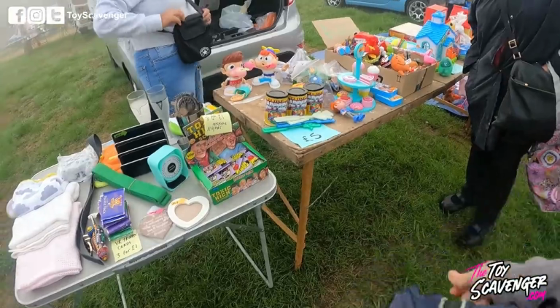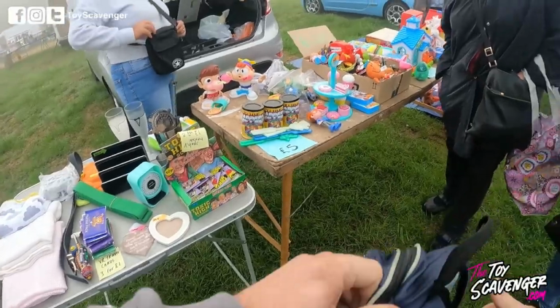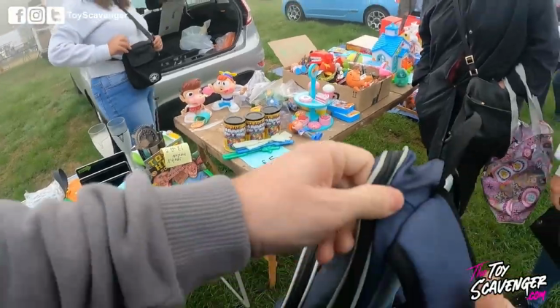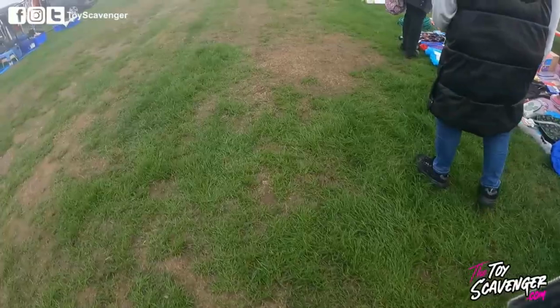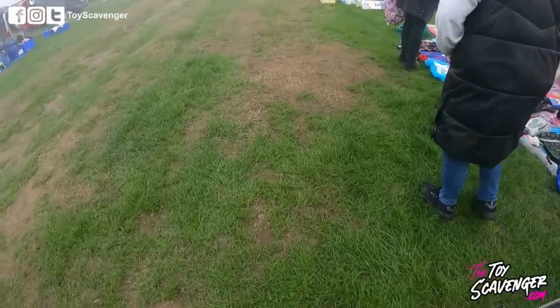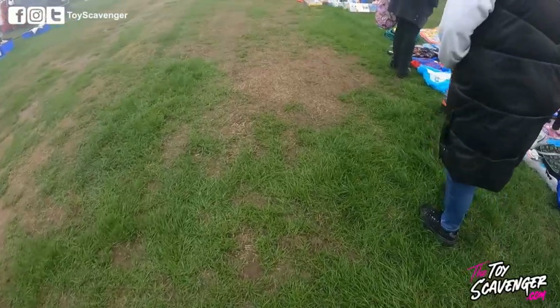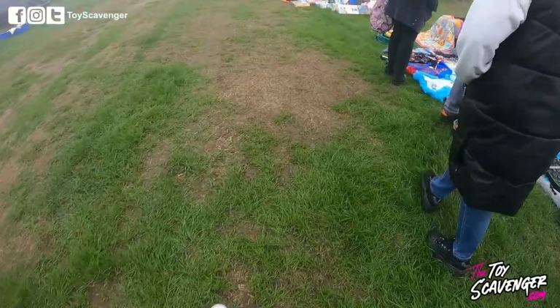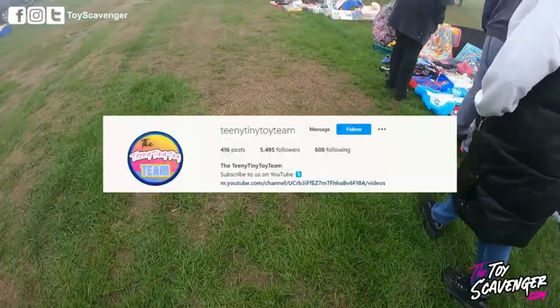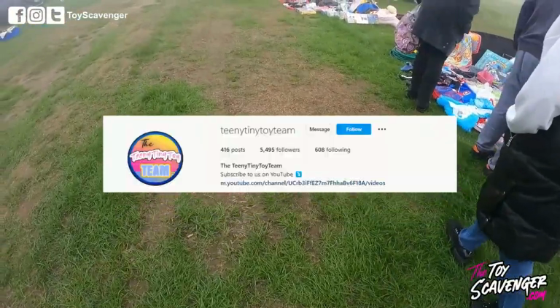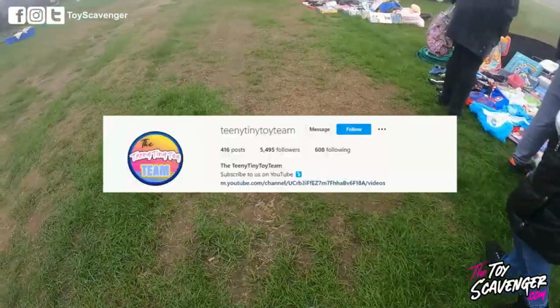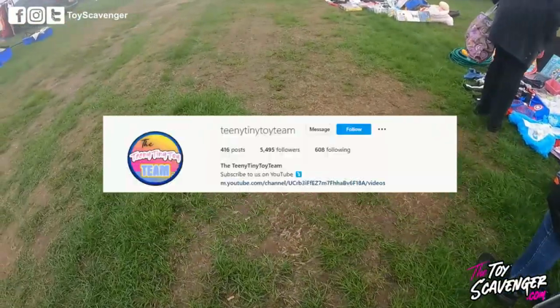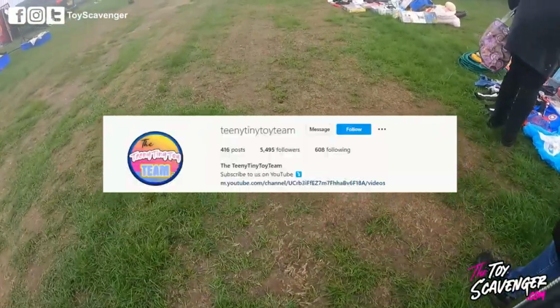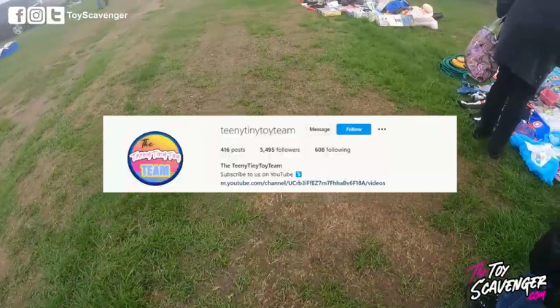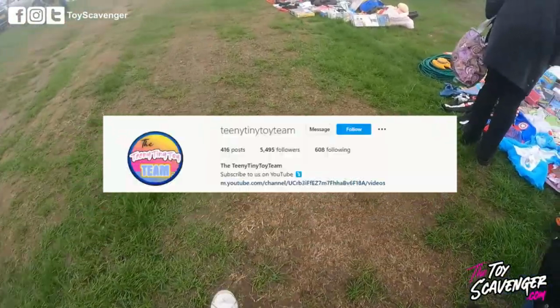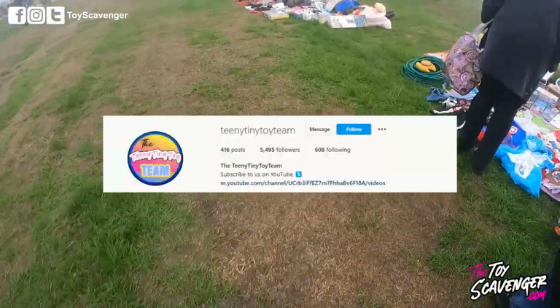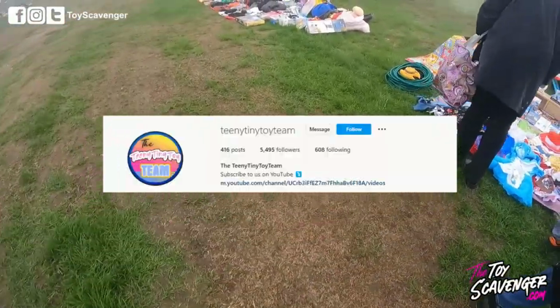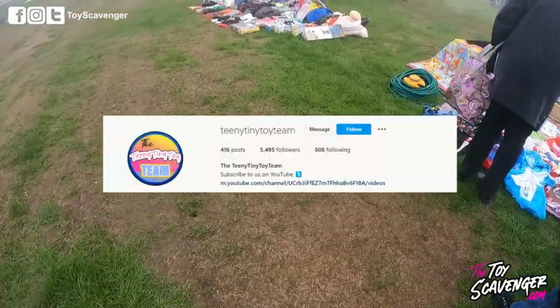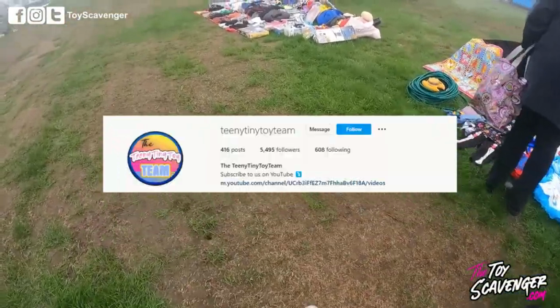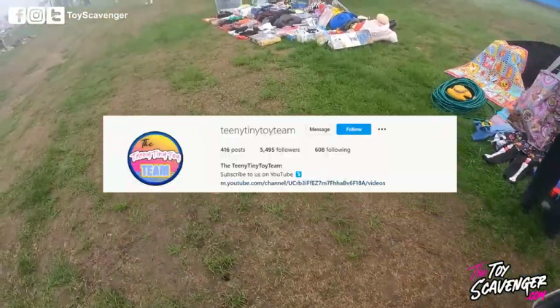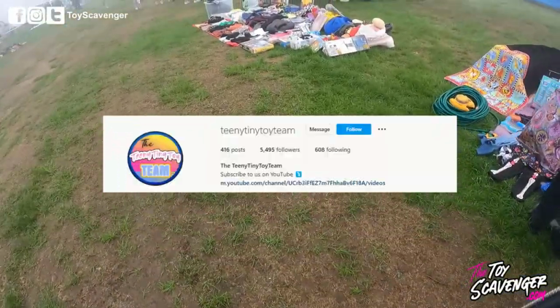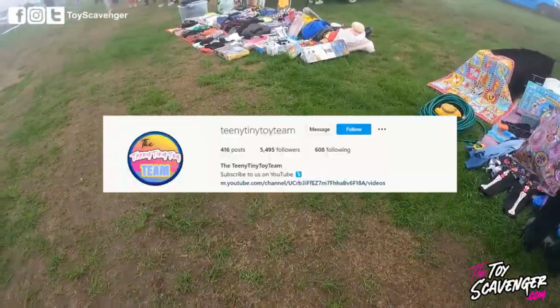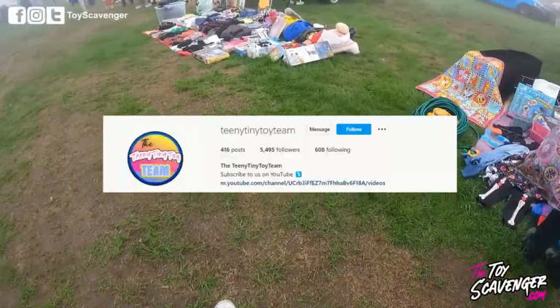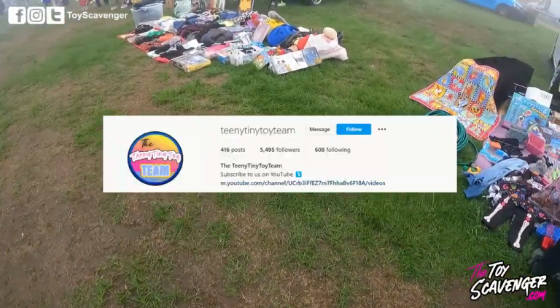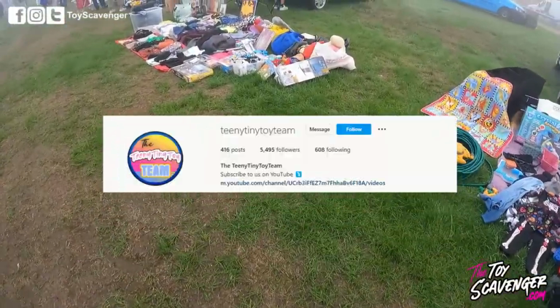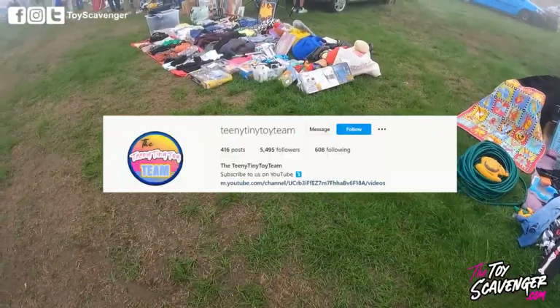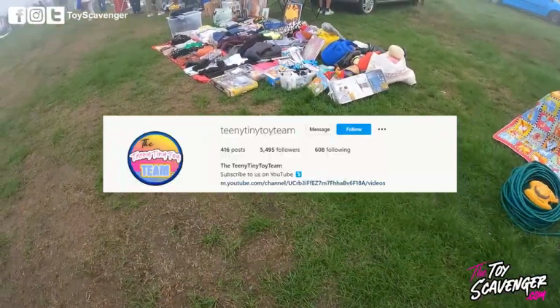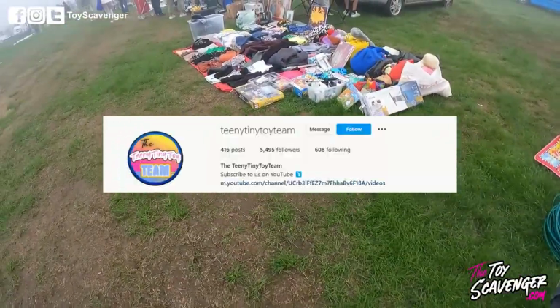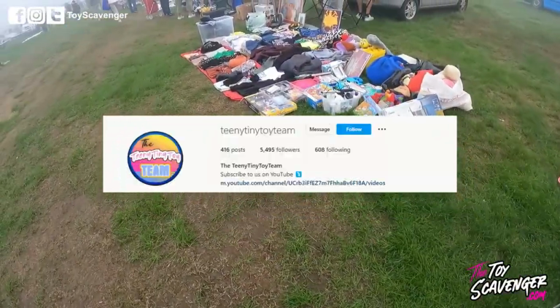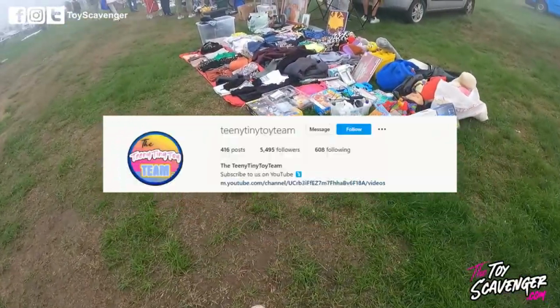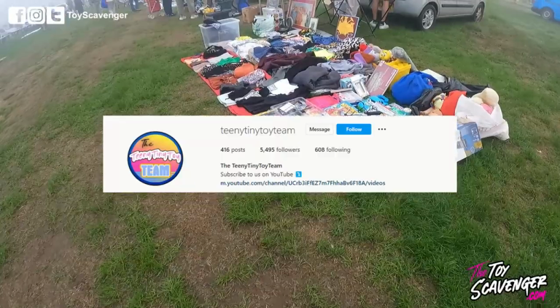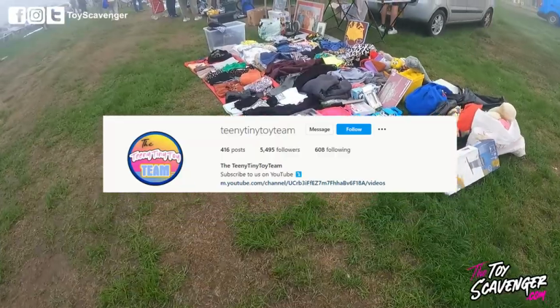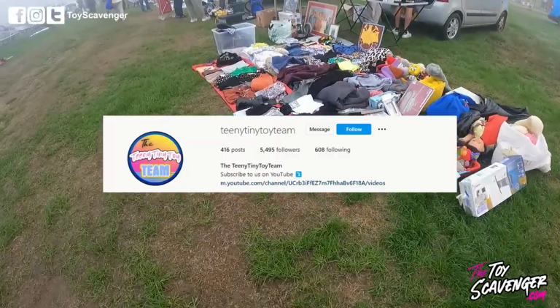That find was actually from Teeny Tiny Toy Team, who you can find on Instagram and YouTube — go check them out.